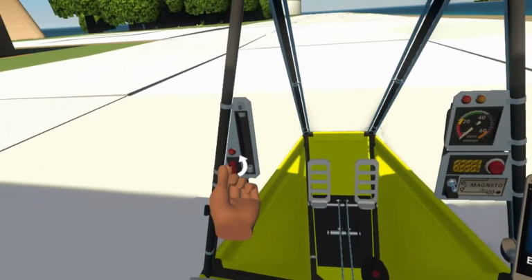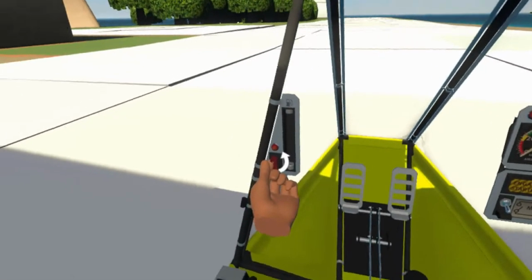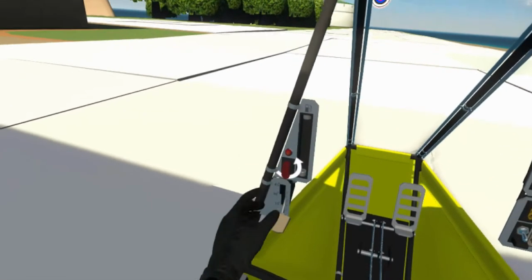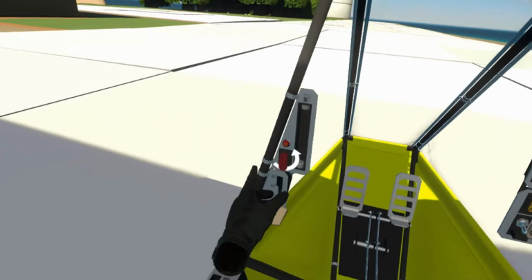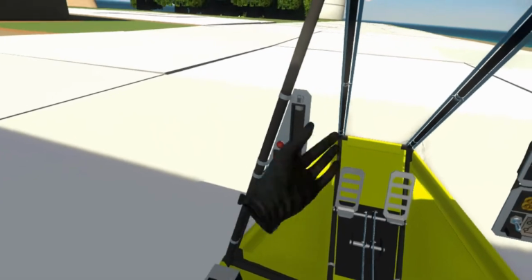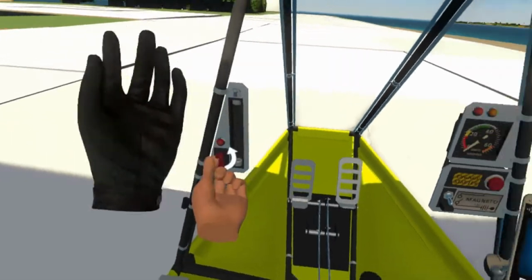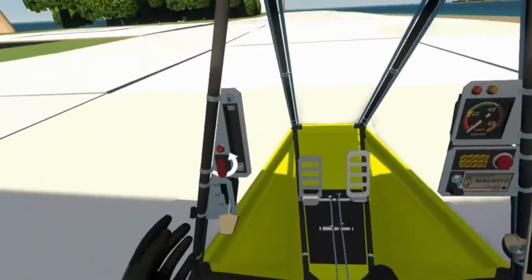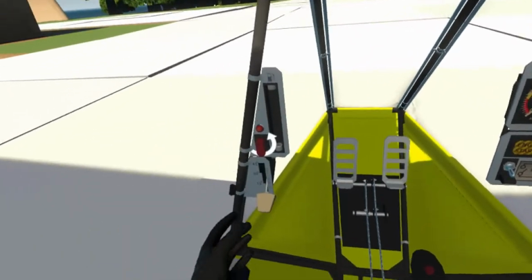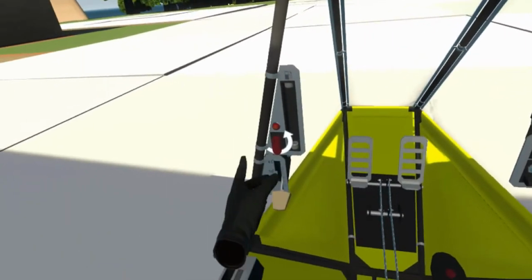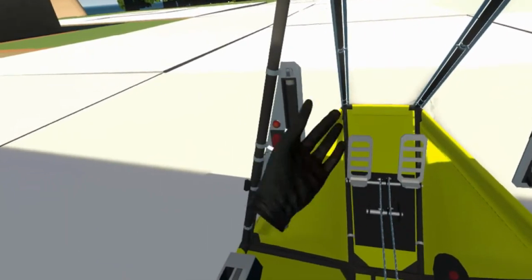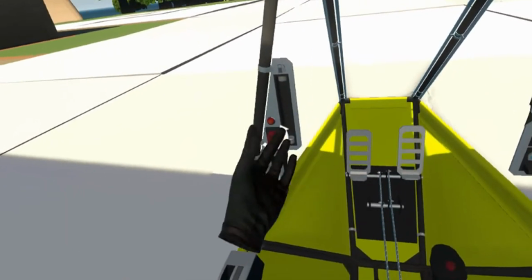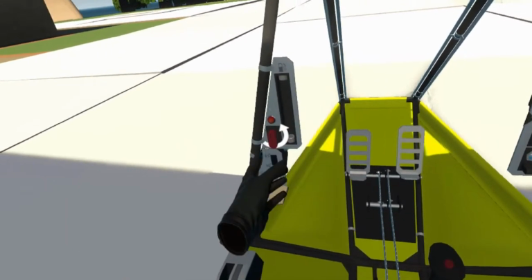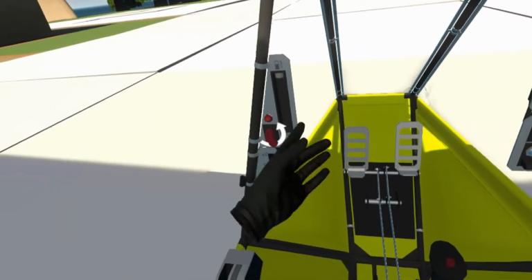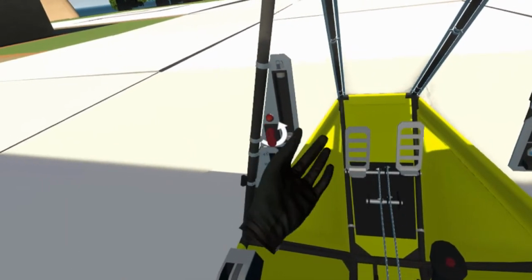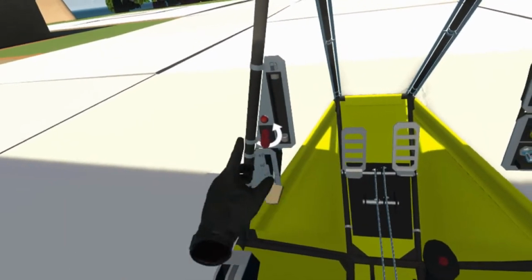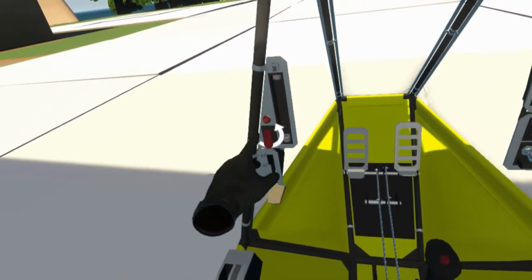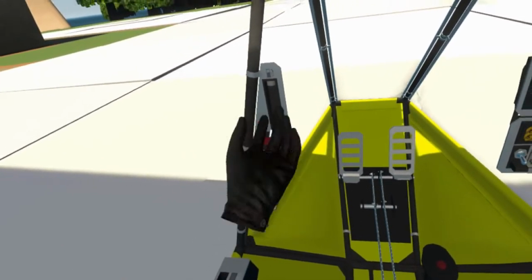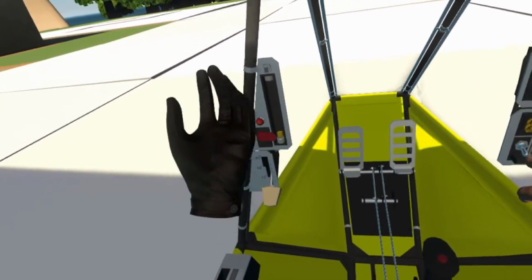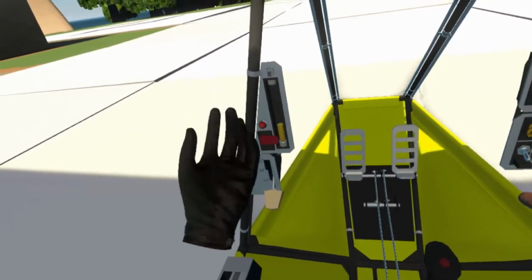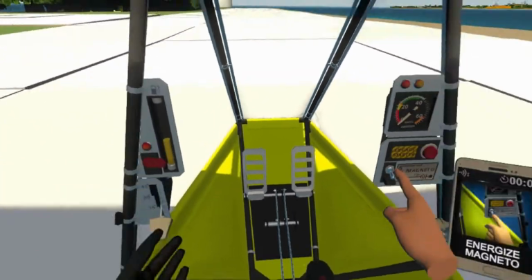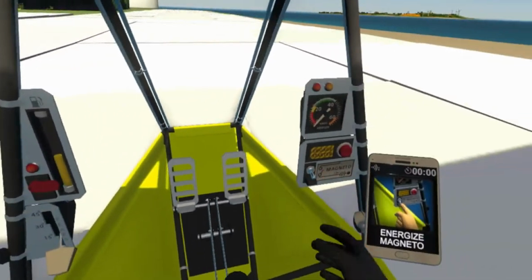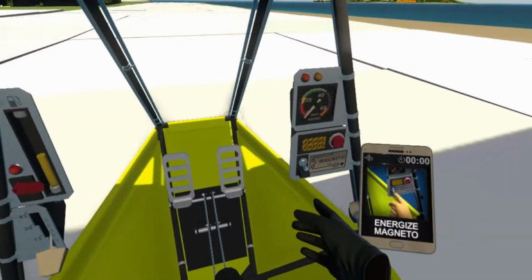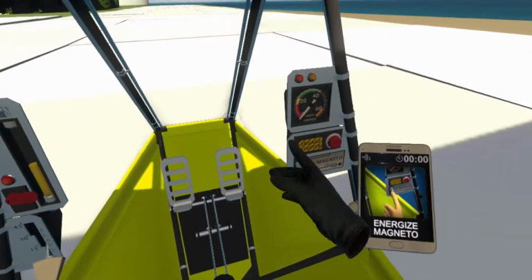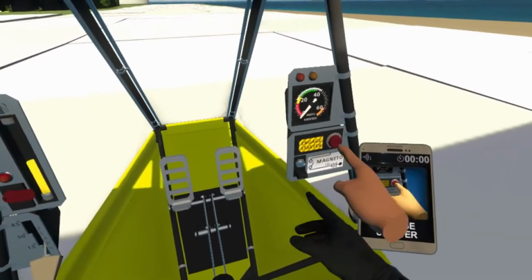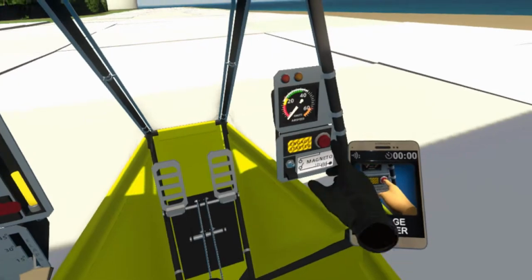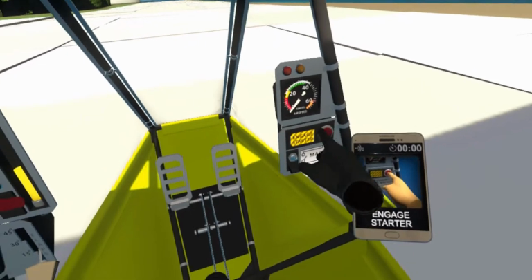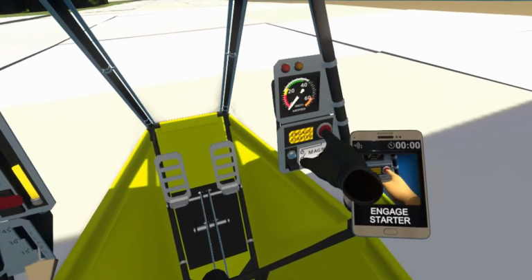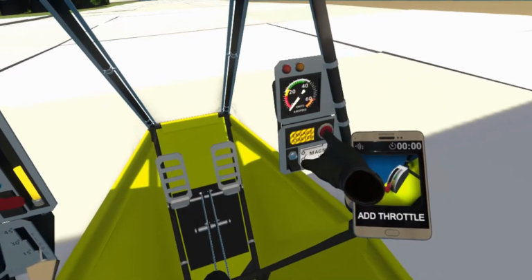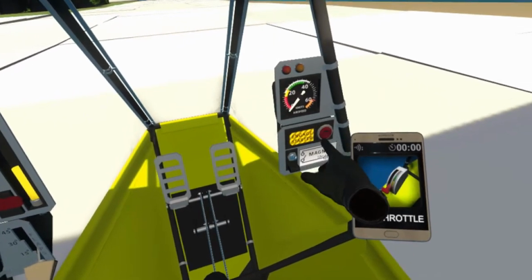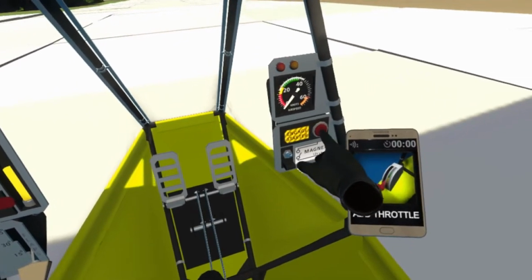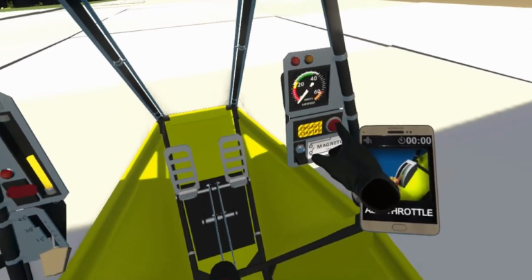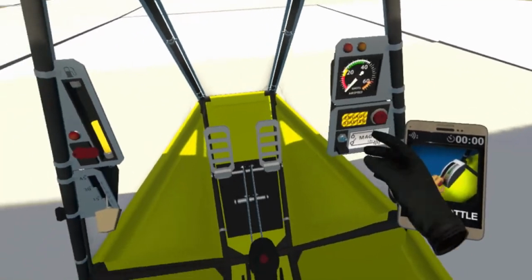Welcome back, pilot. For this test, we want you to fly through that ring you see in the distance. Excellent work. Now take off and keep the aircraft steady as you fly towards the ring.